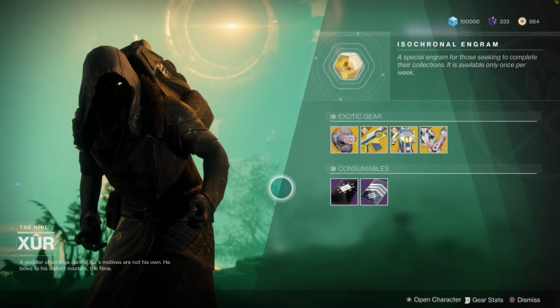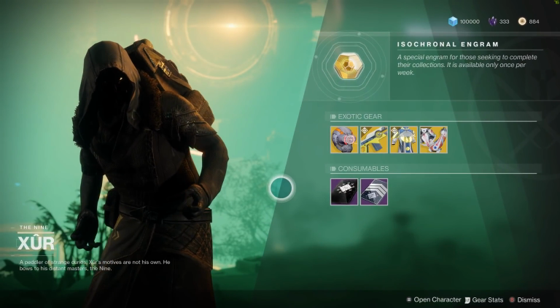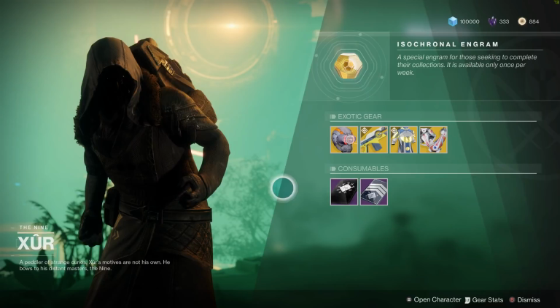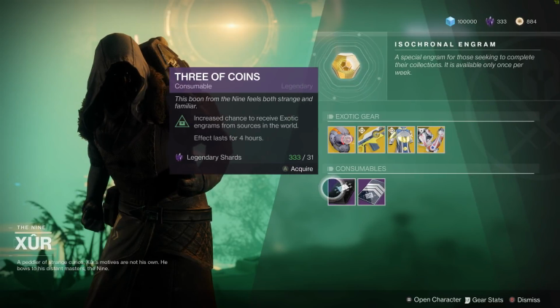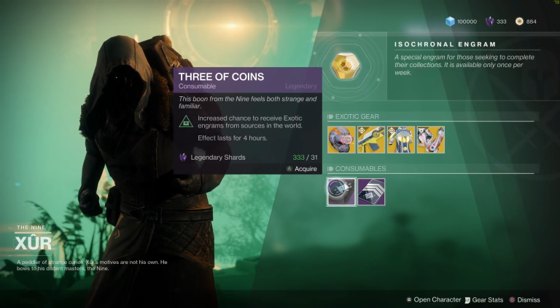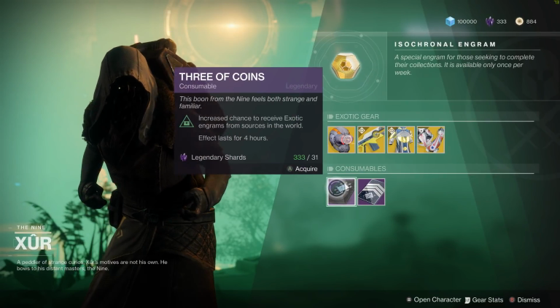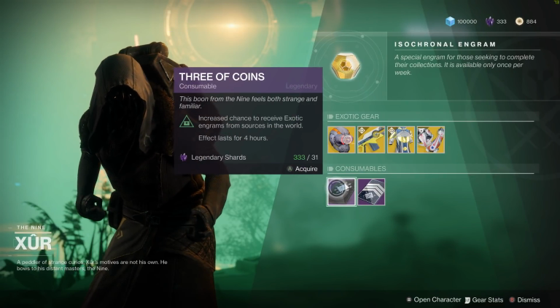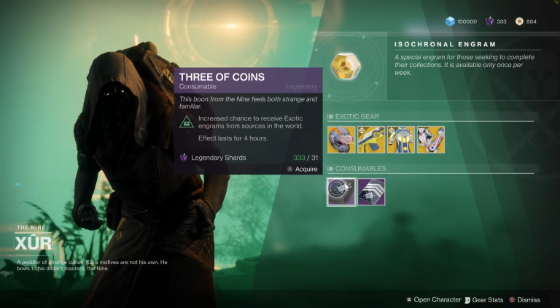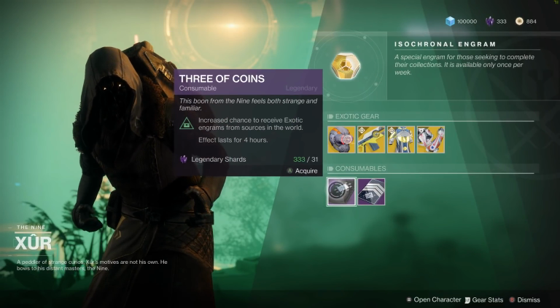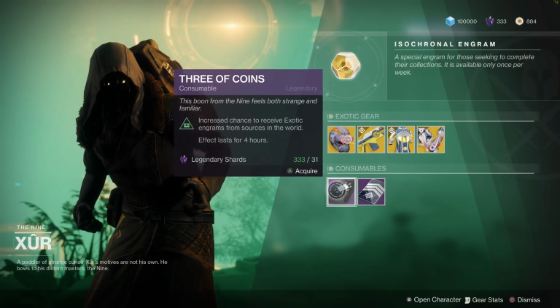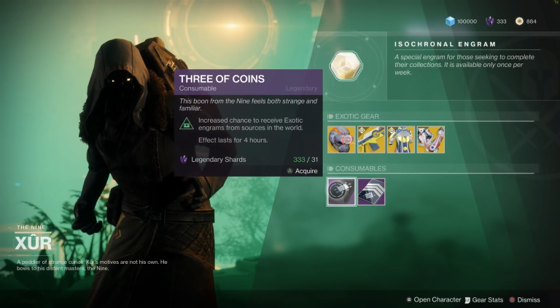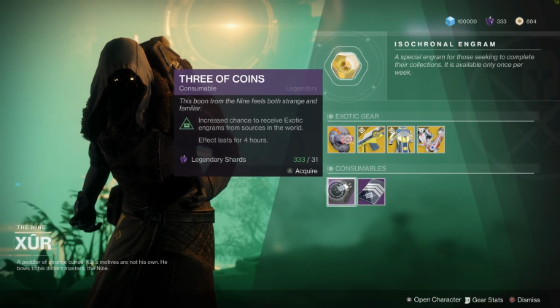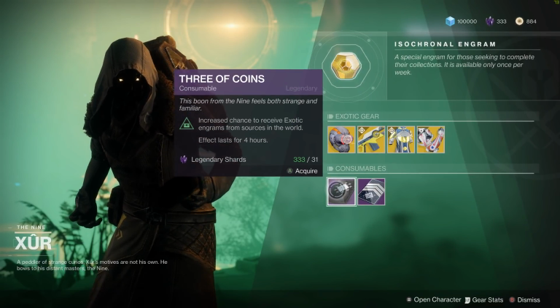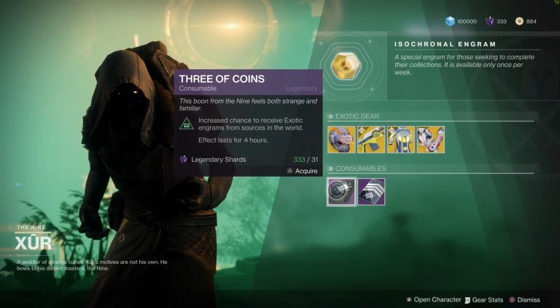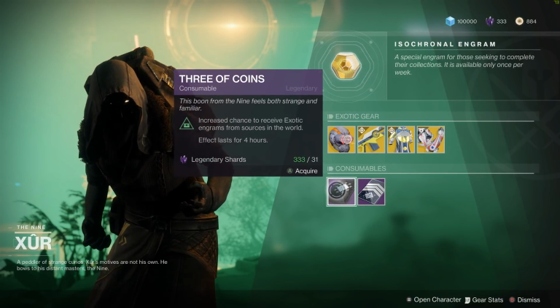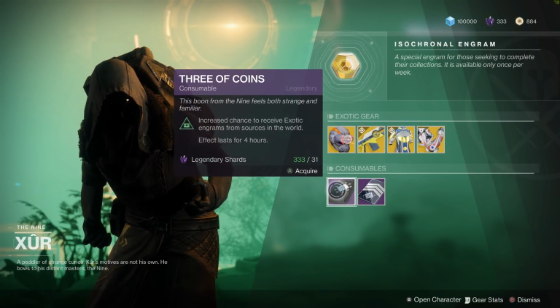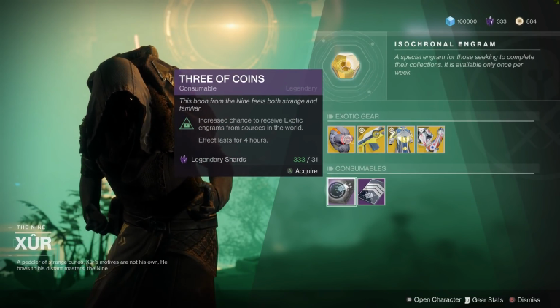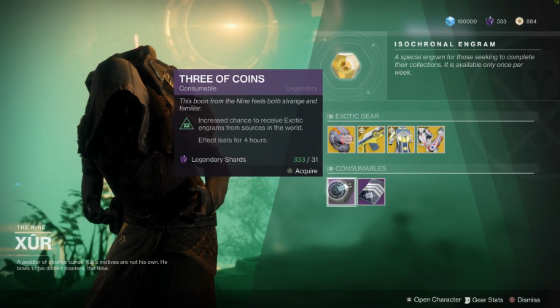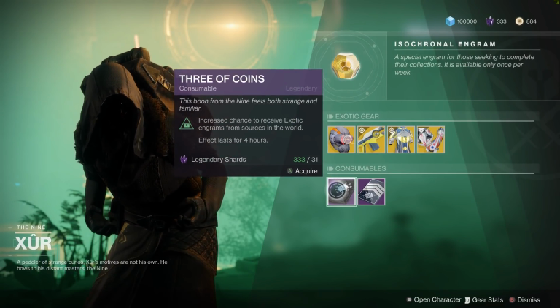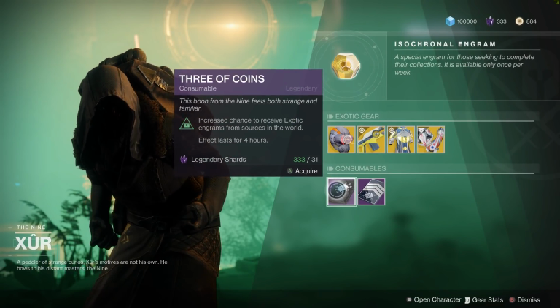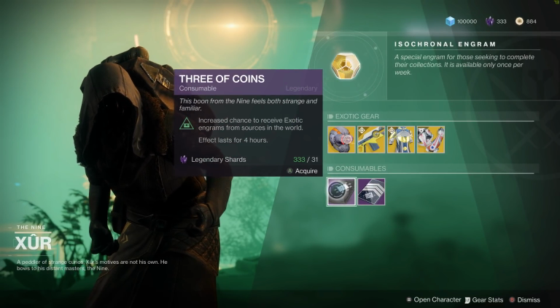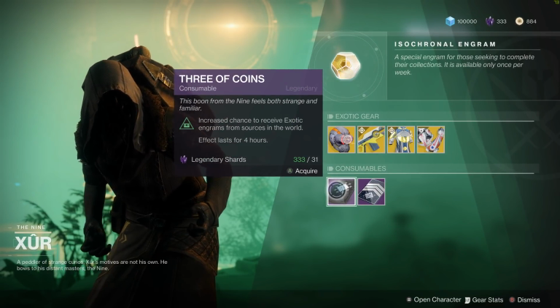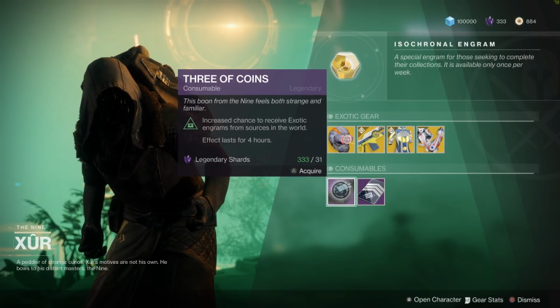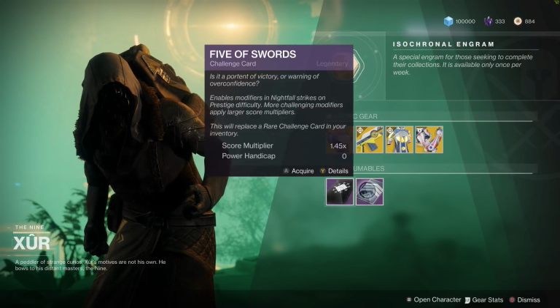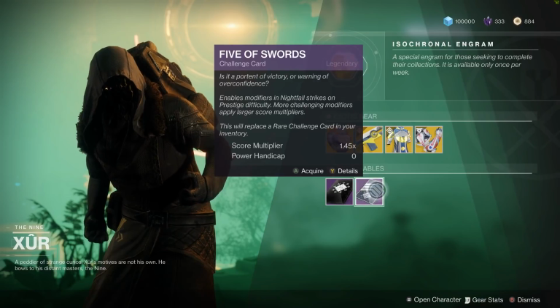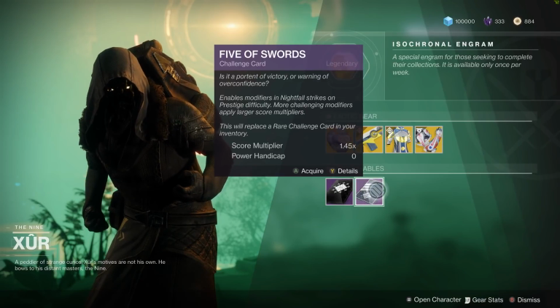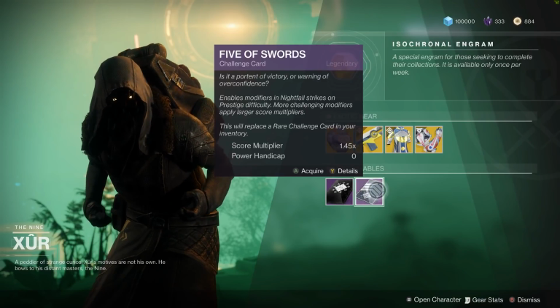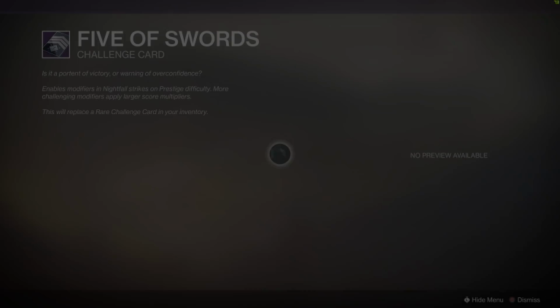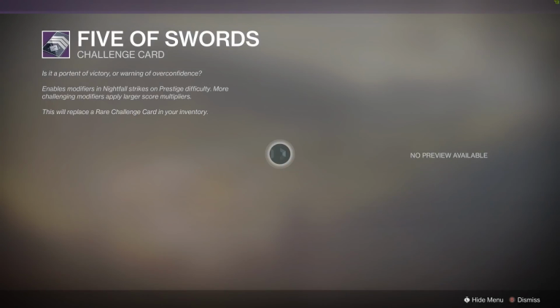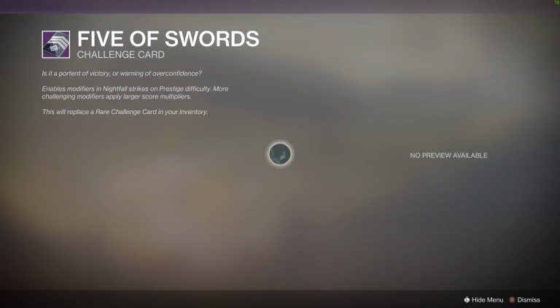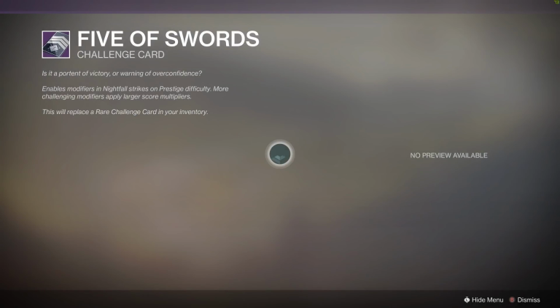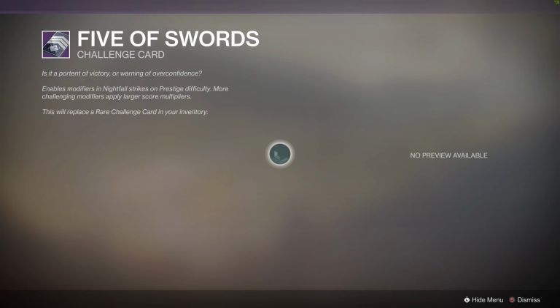Moving on to the consumables, we've got the Three of Coins. You can pop this for an increased chance at getting exotic engrams. The effect lasts for four hours.